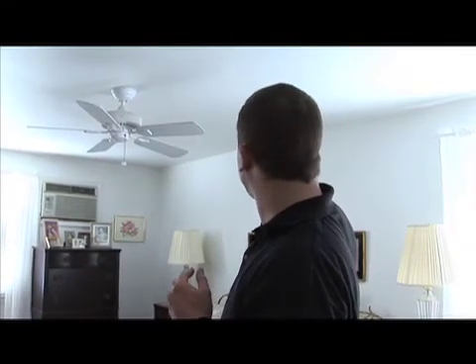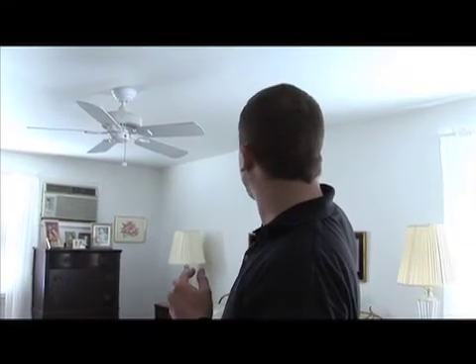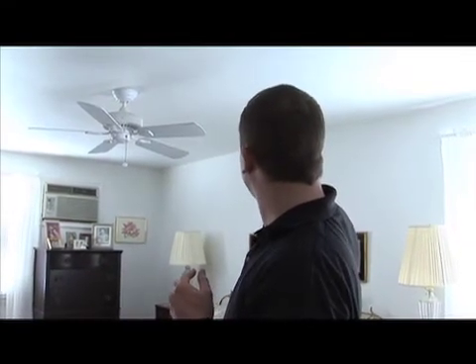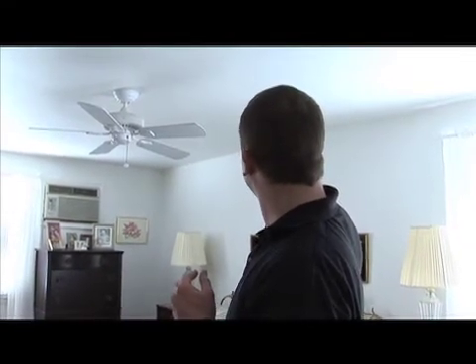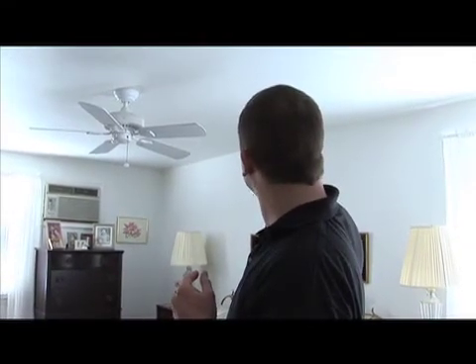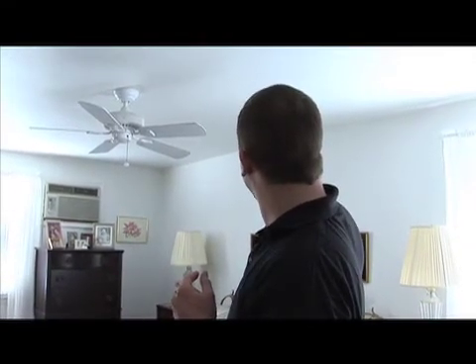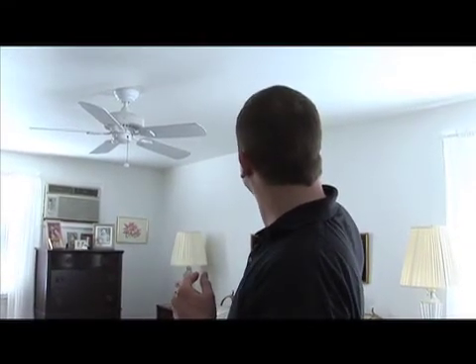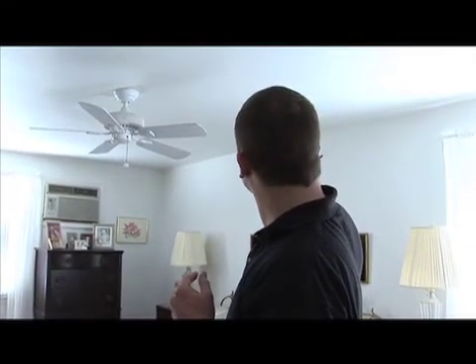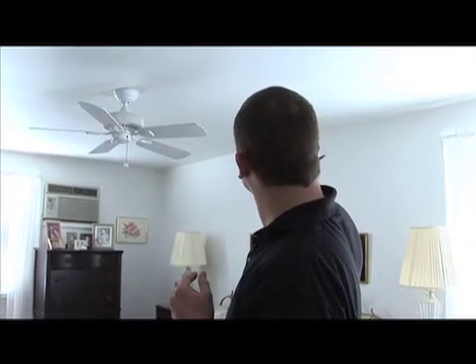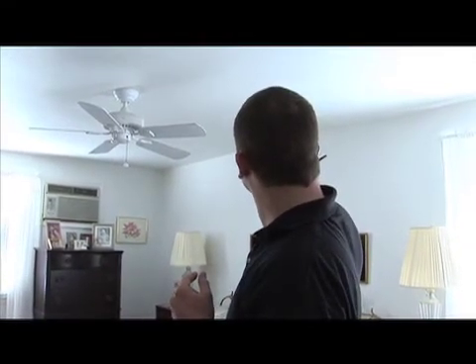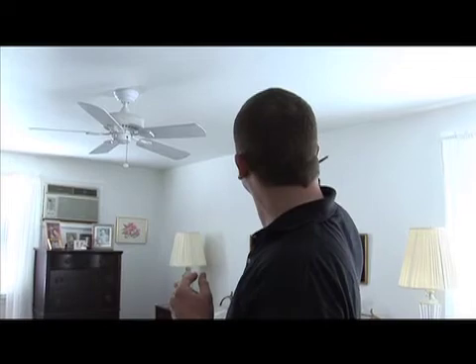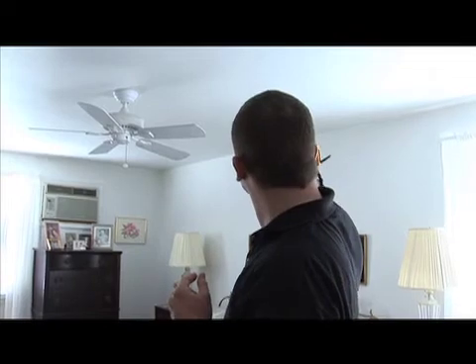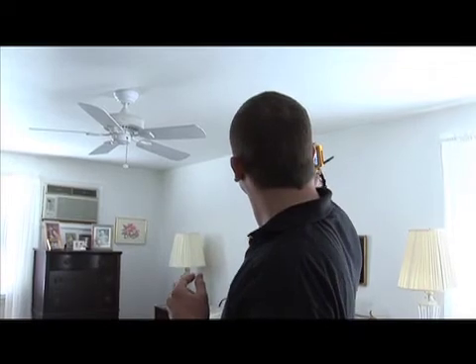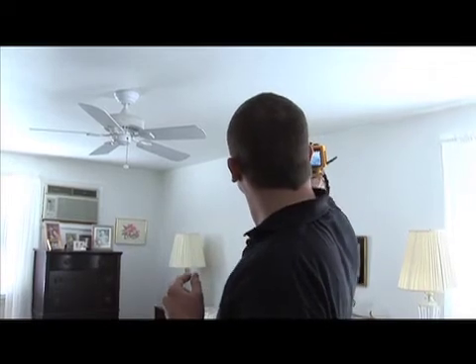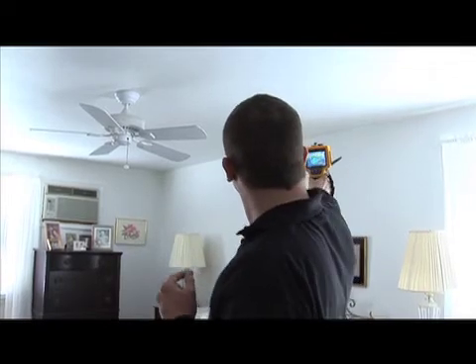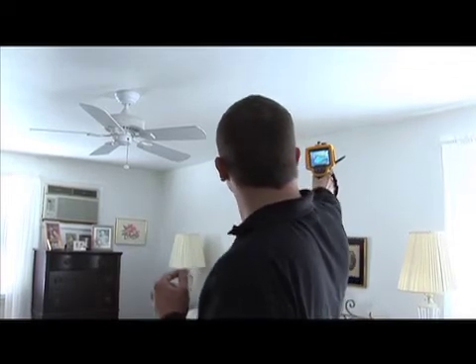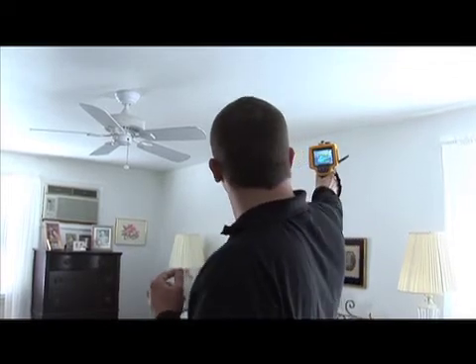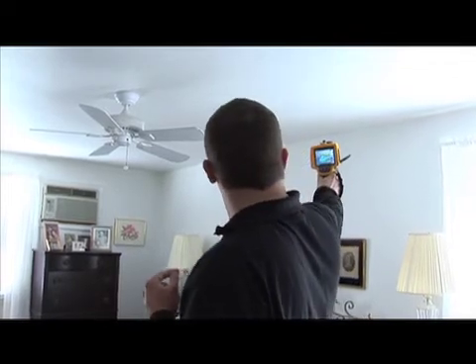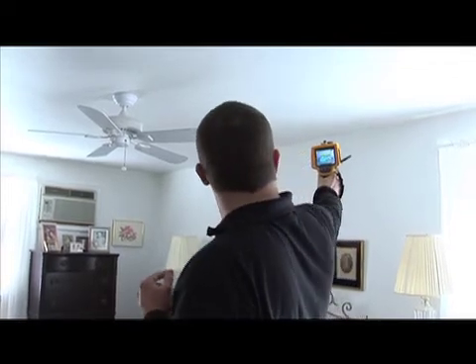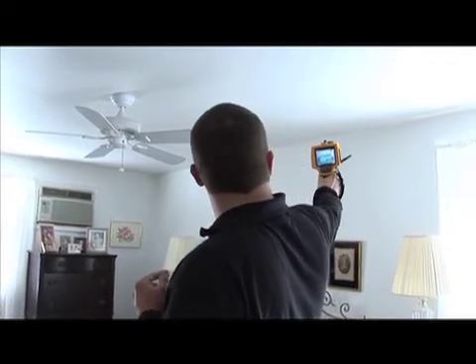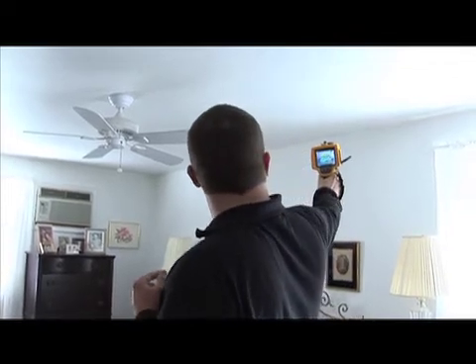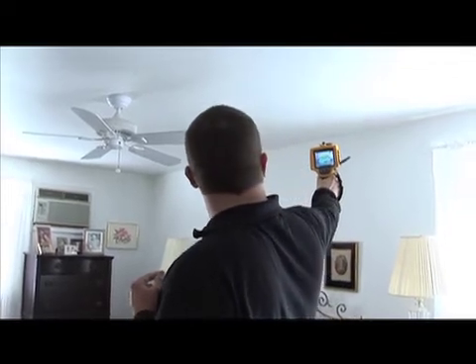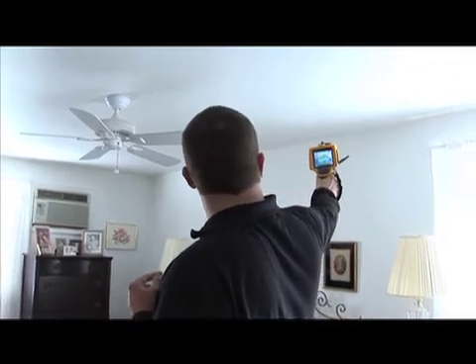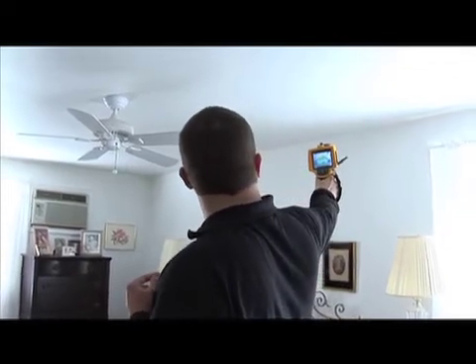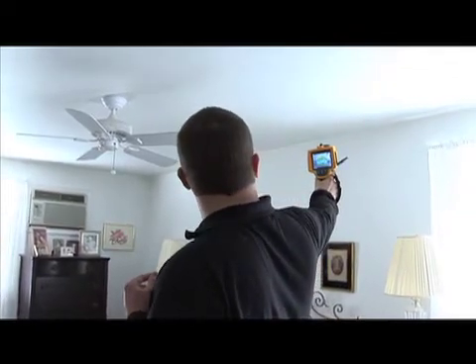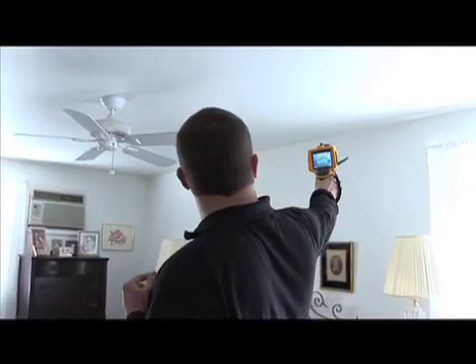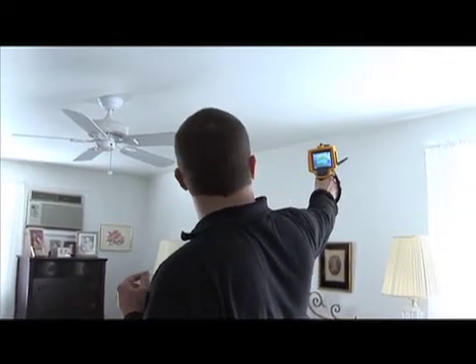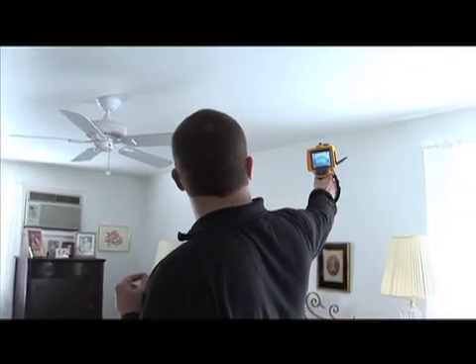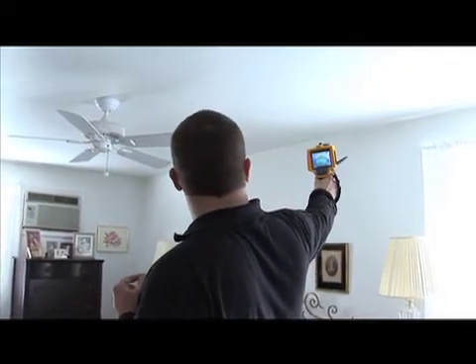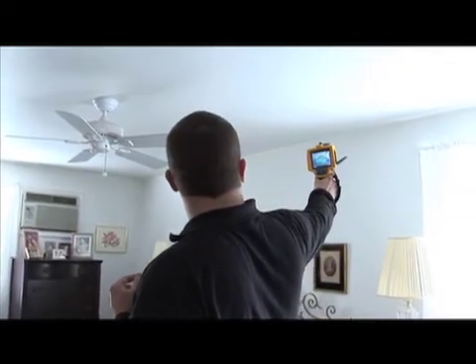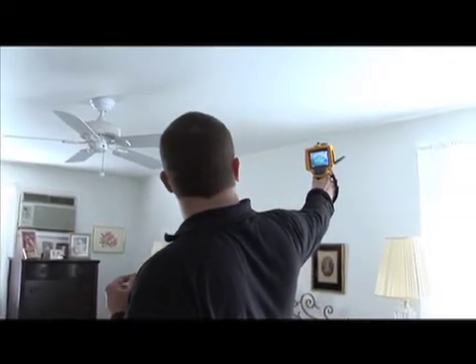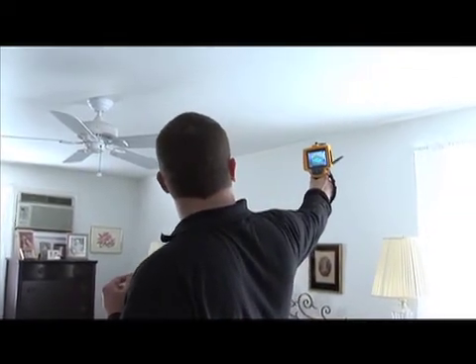You want that airflow to travel in the roof, but you don't want it to come into your home — as you can see it is here.